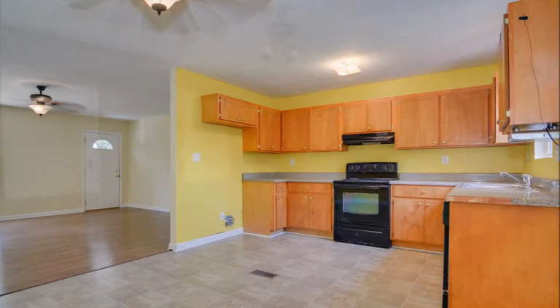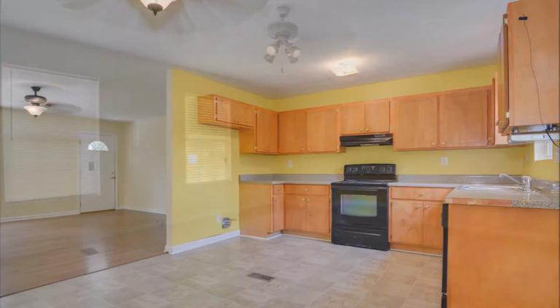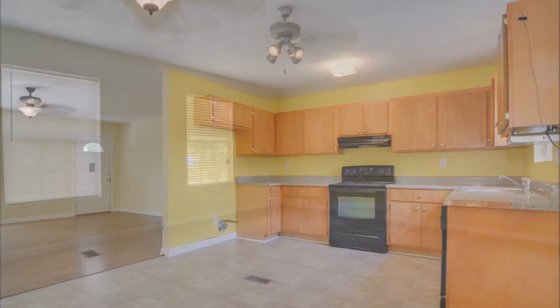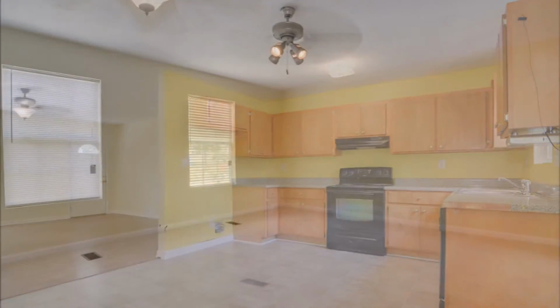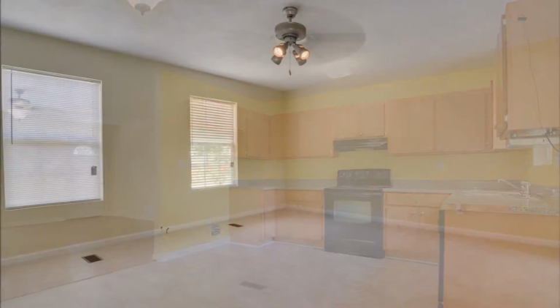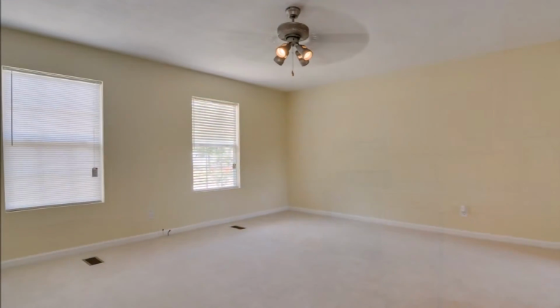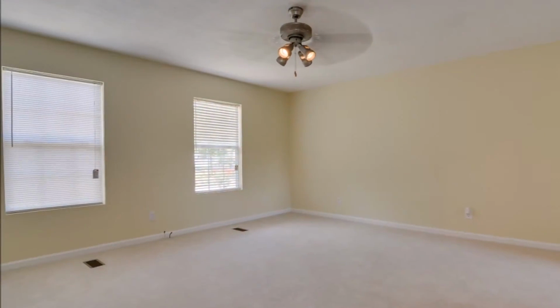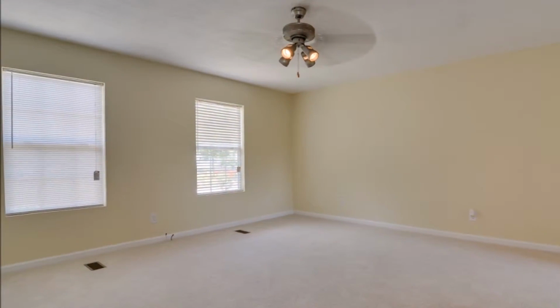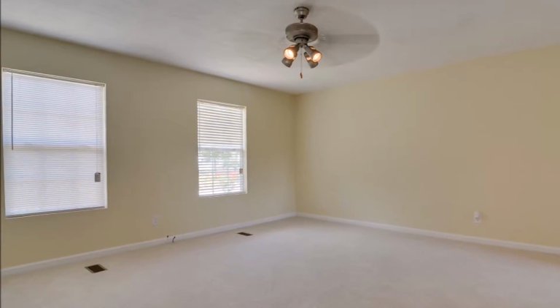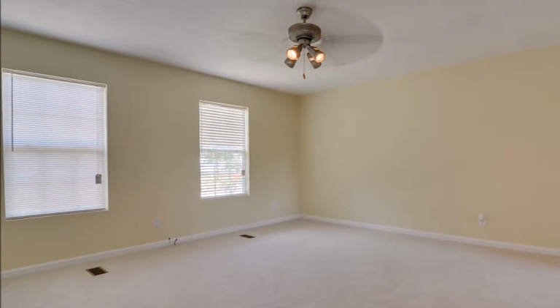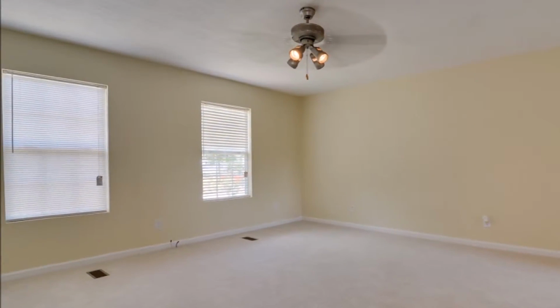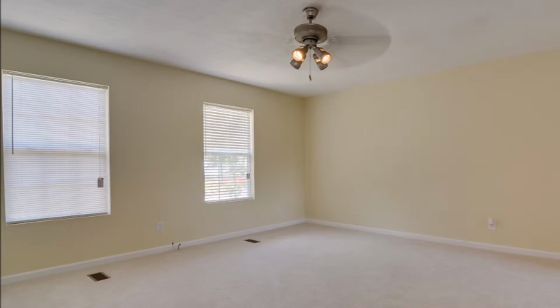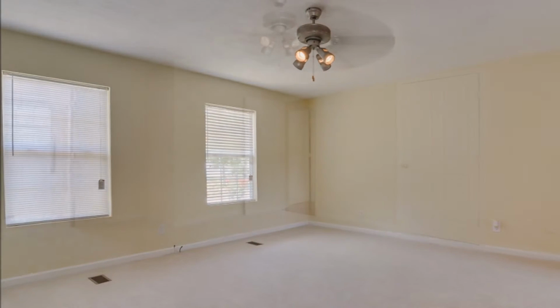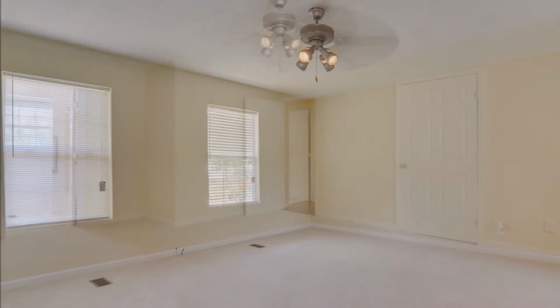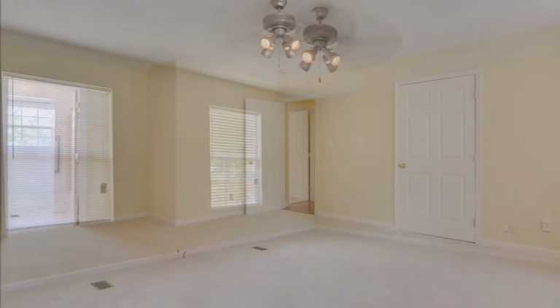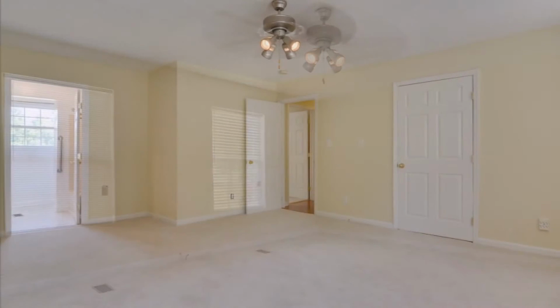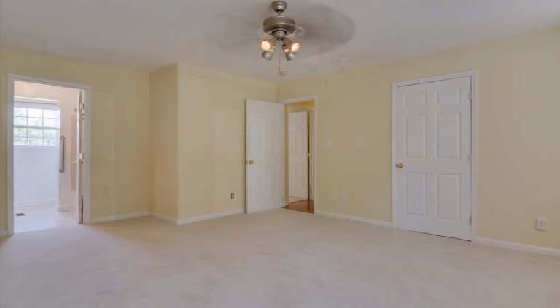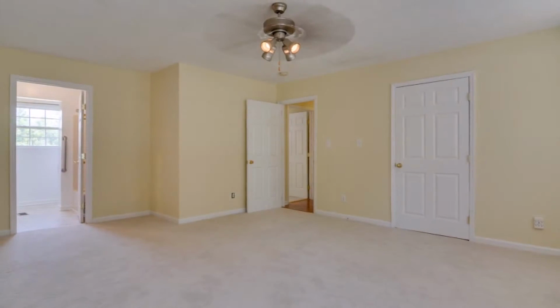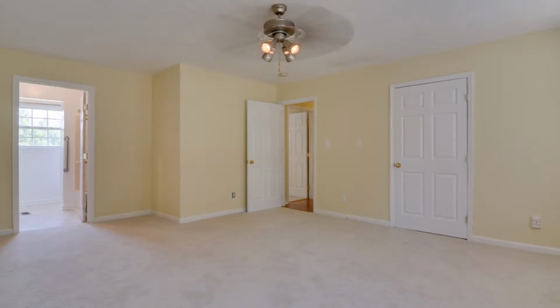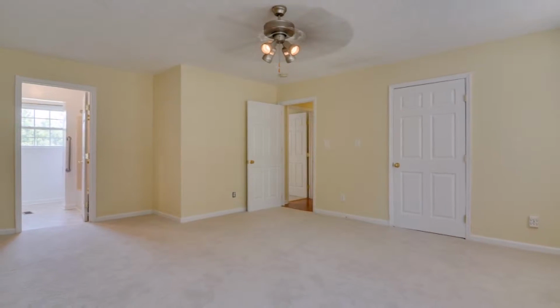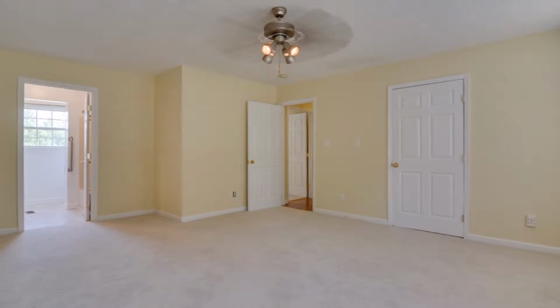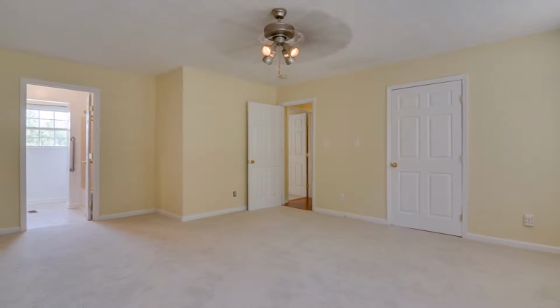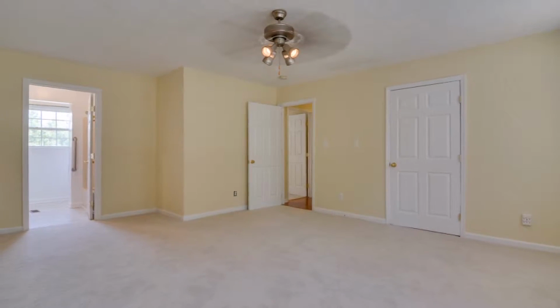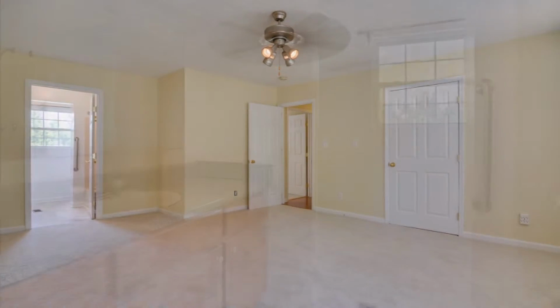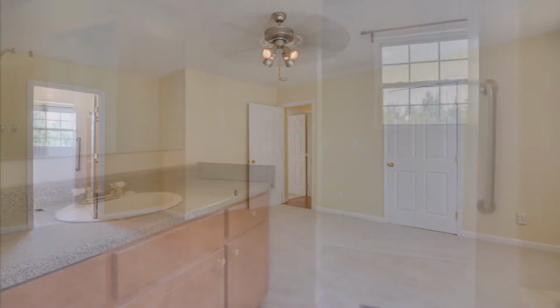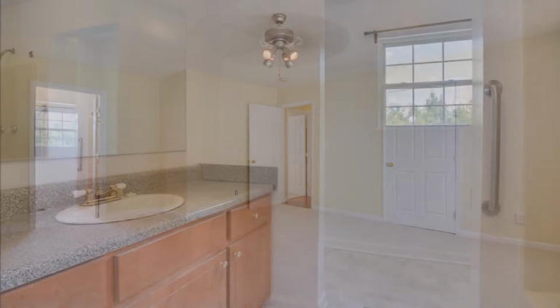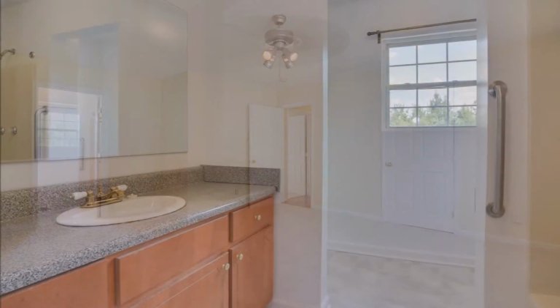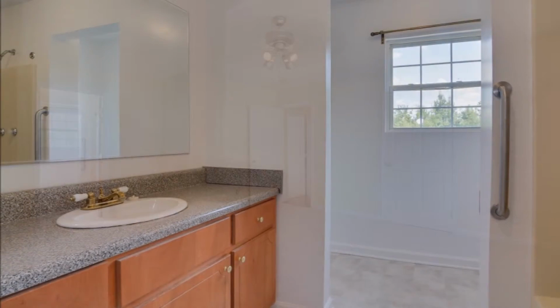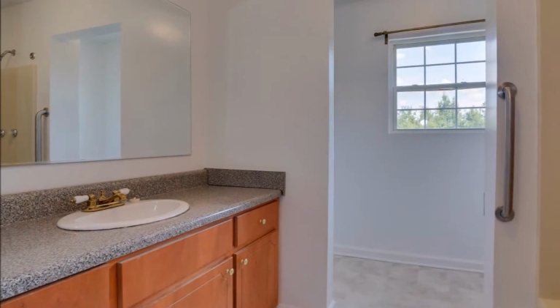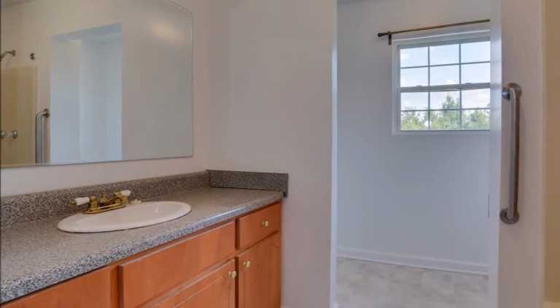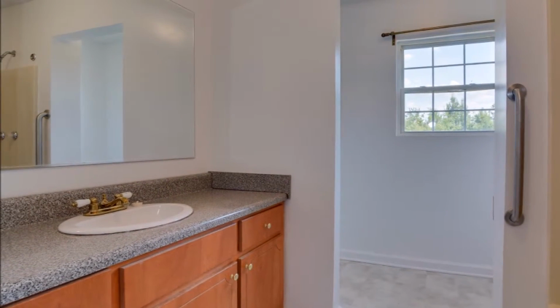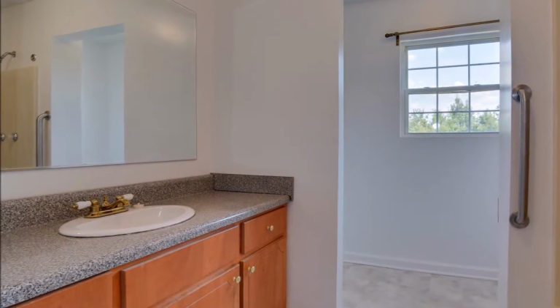The owner's suite has a ceiling fan, immaculate carpet, a big closet, and access to a private full bath.